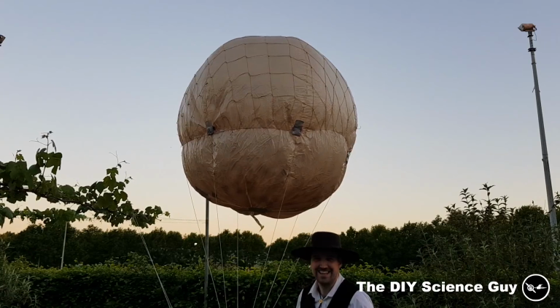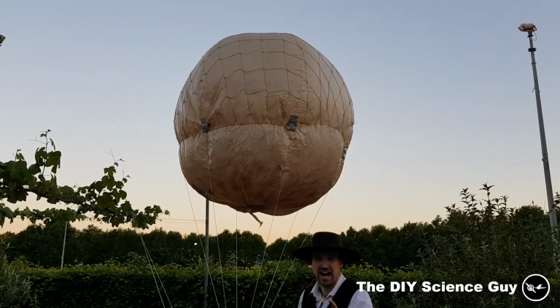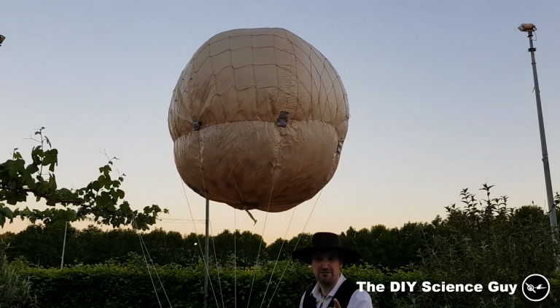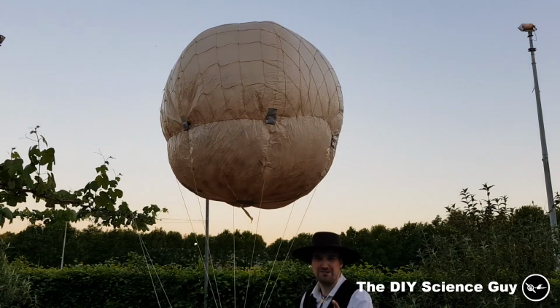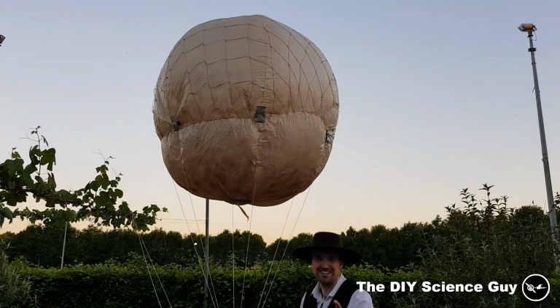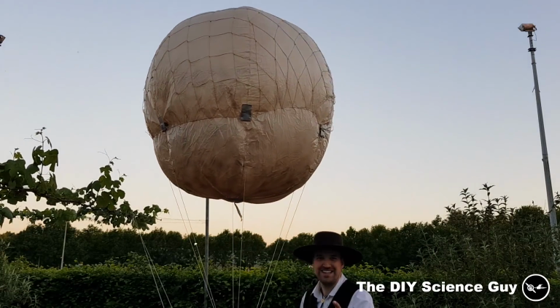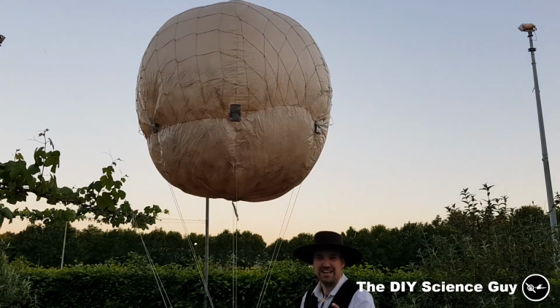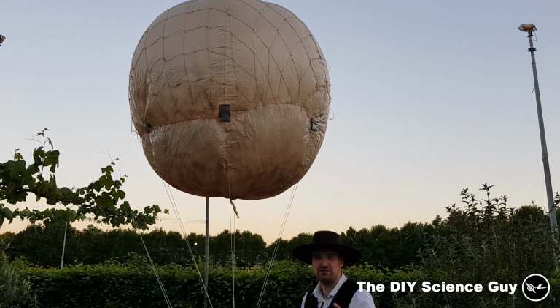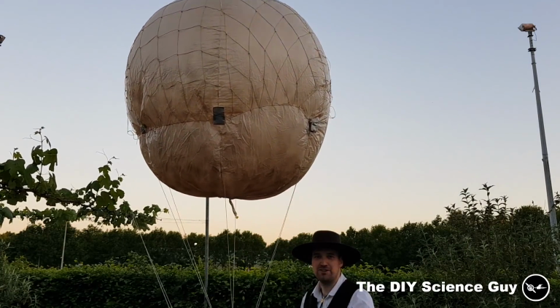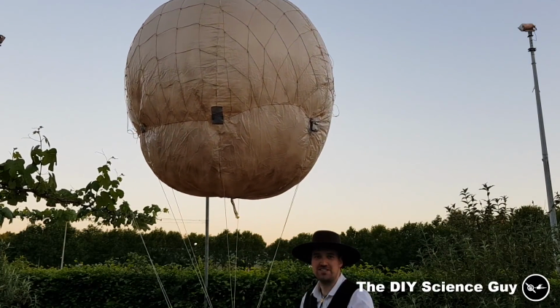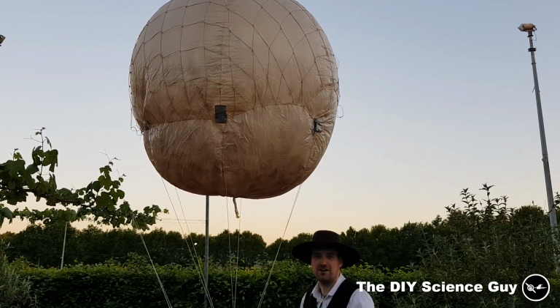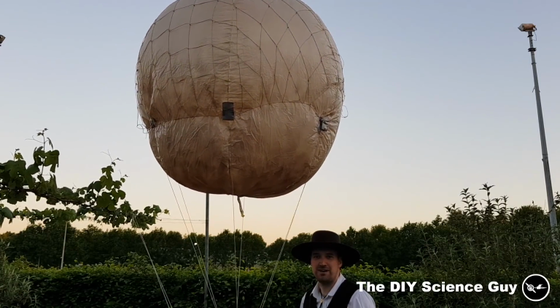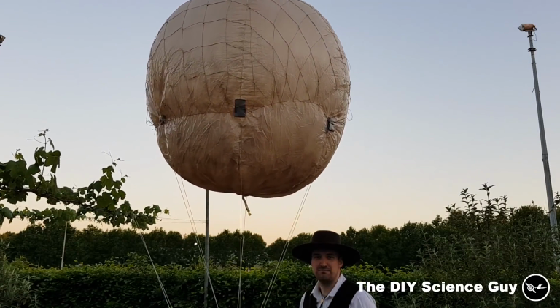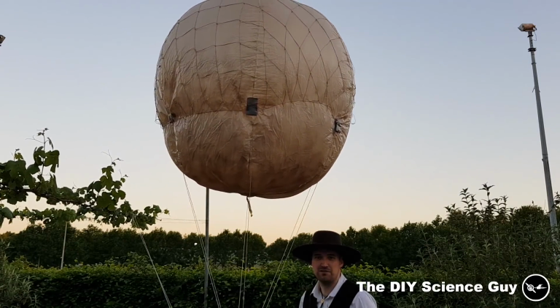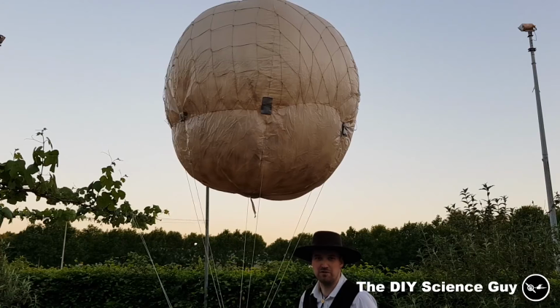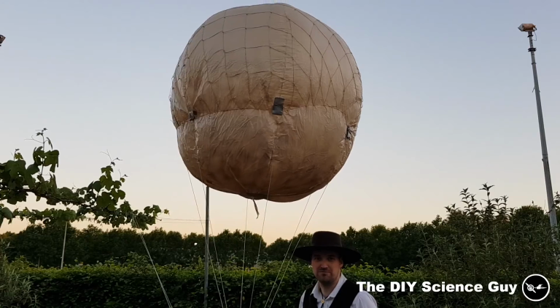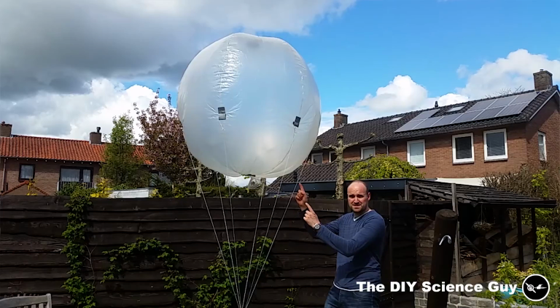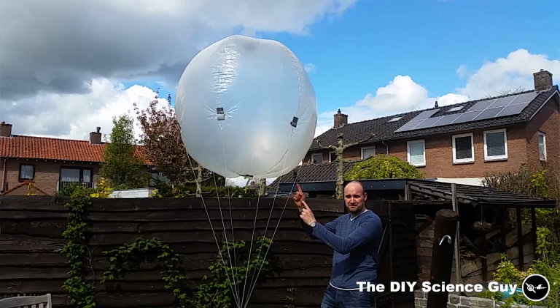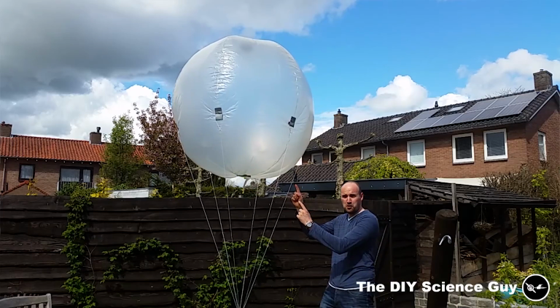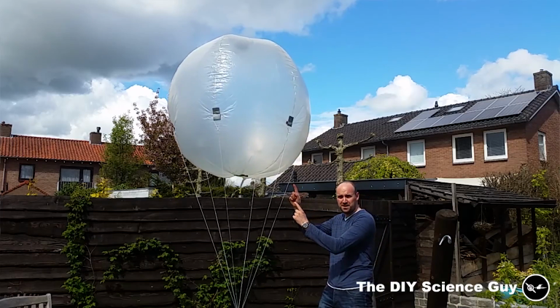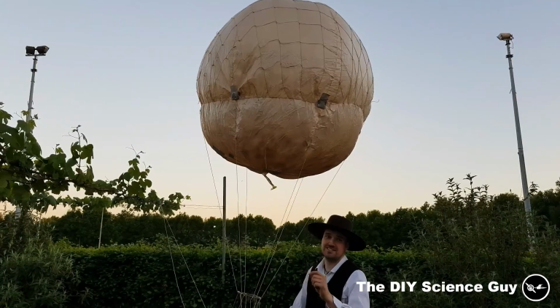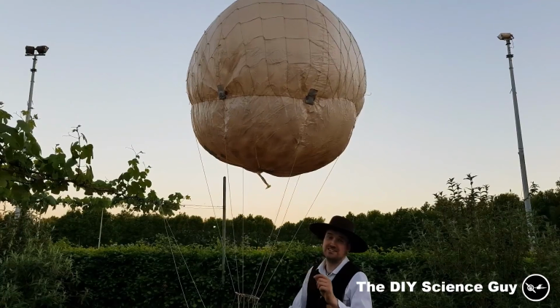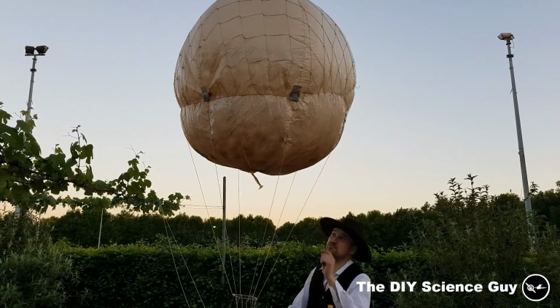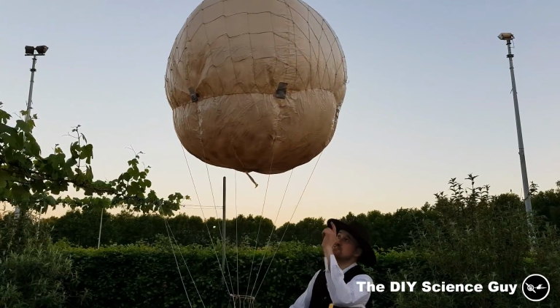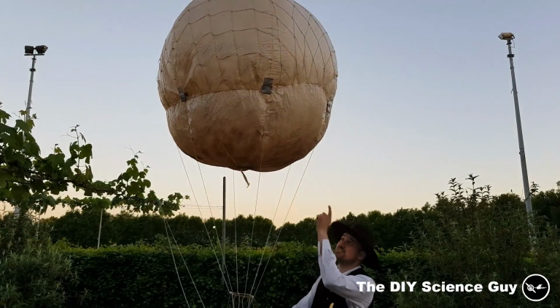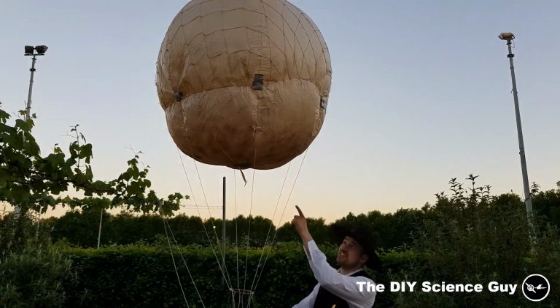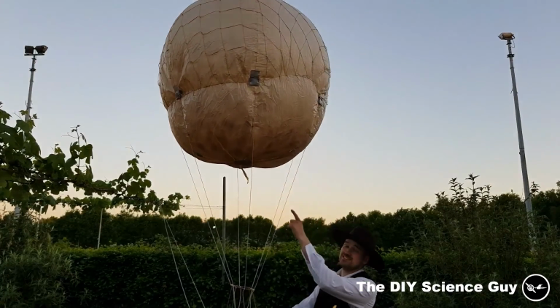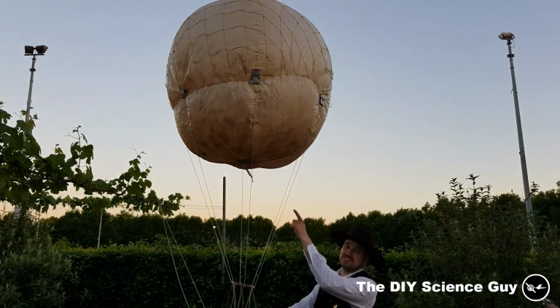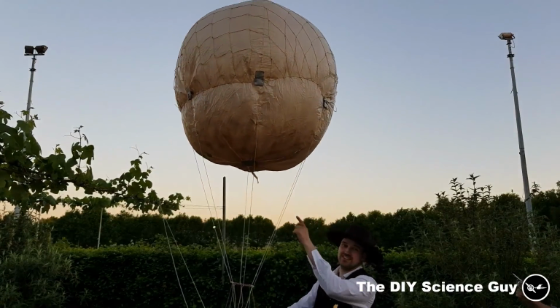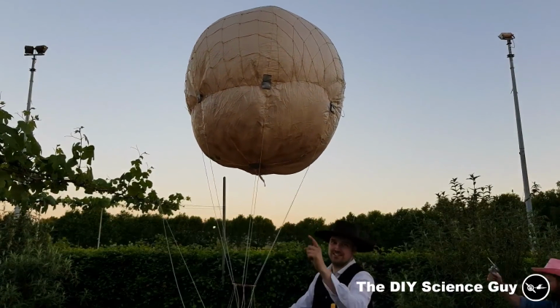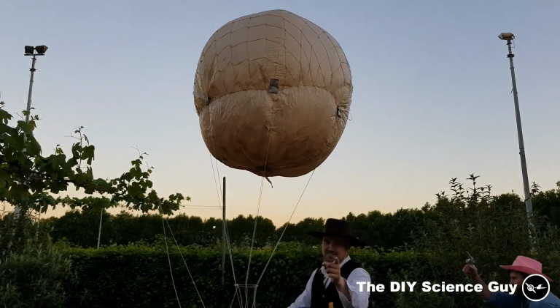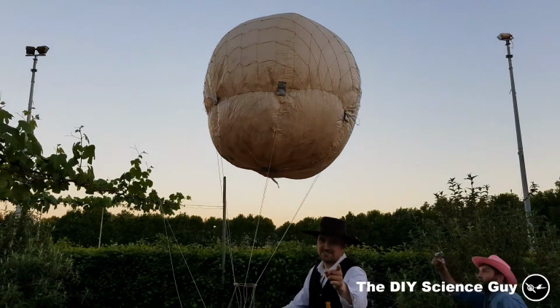Hi everyone! If you want to see how I made the balloon from this into this, then stay tuned!